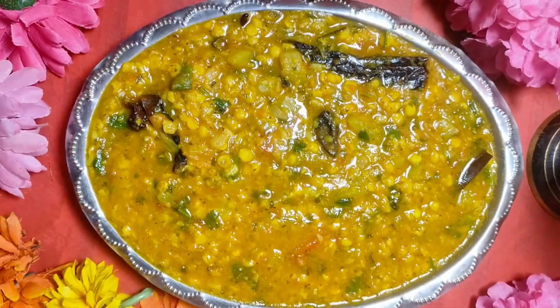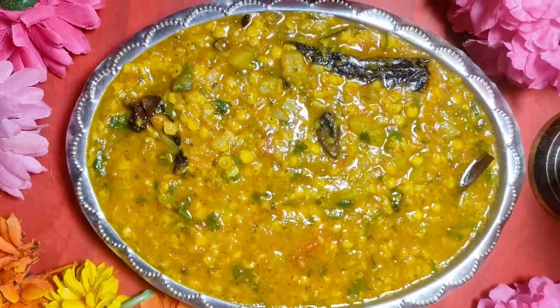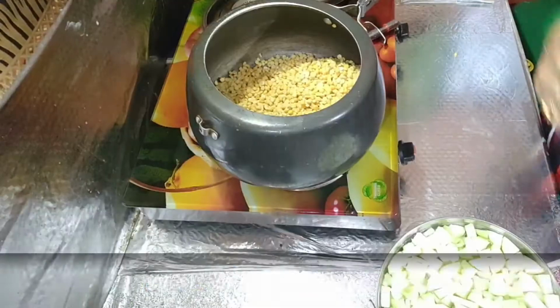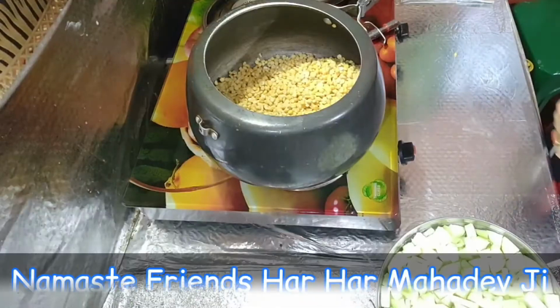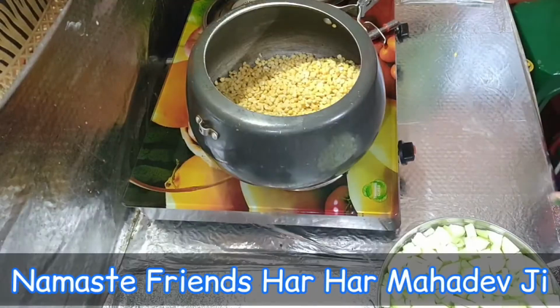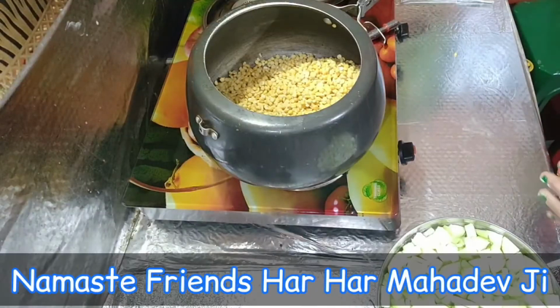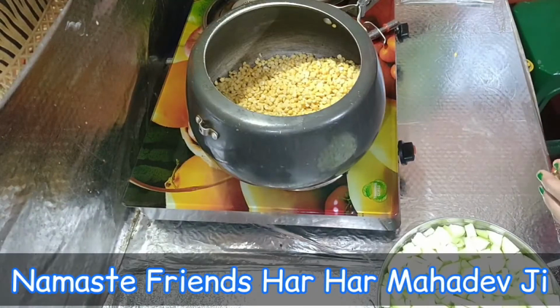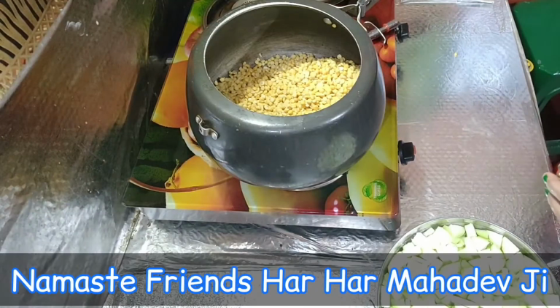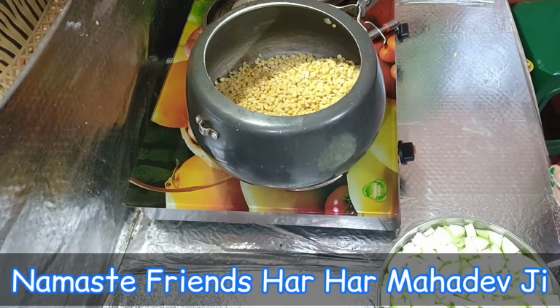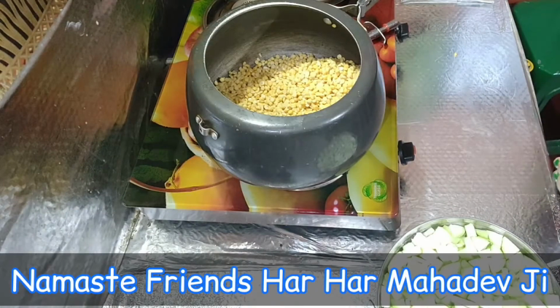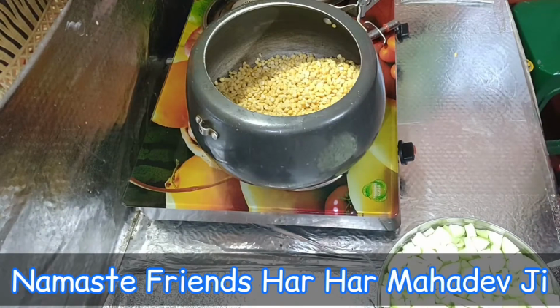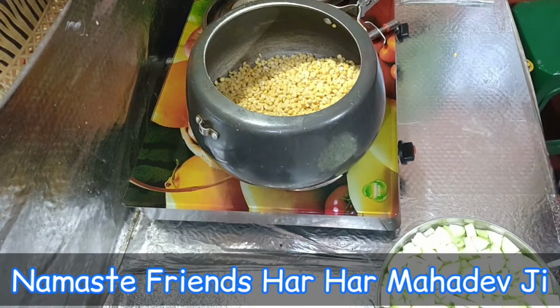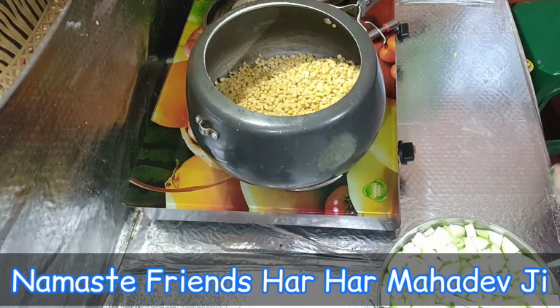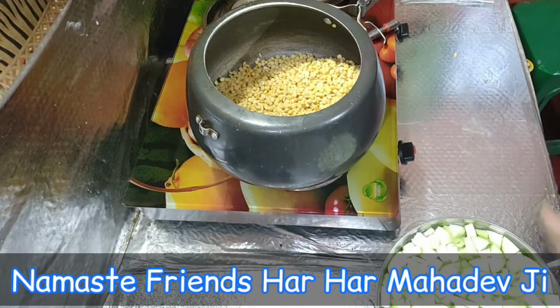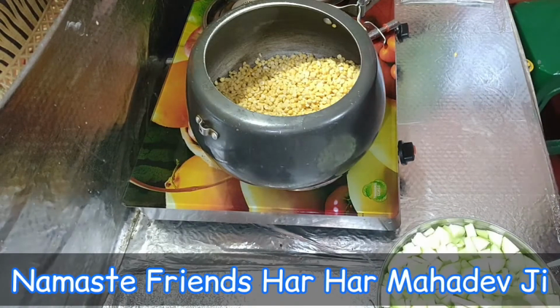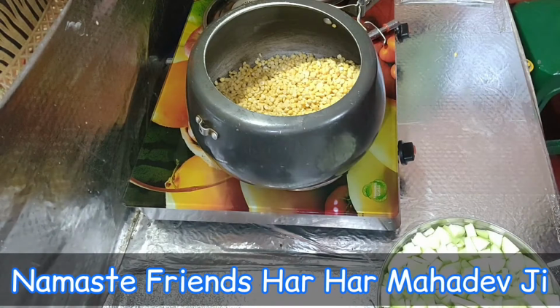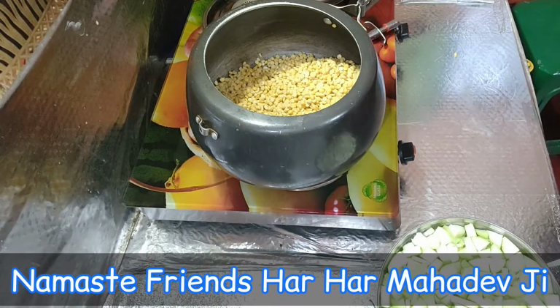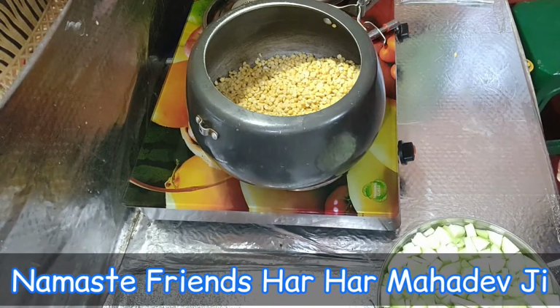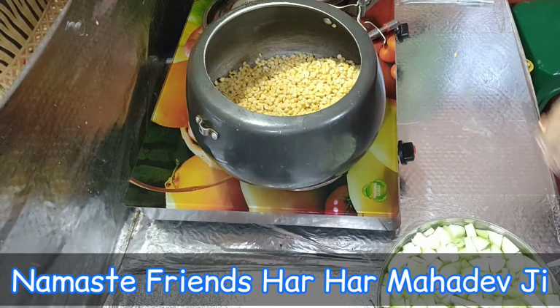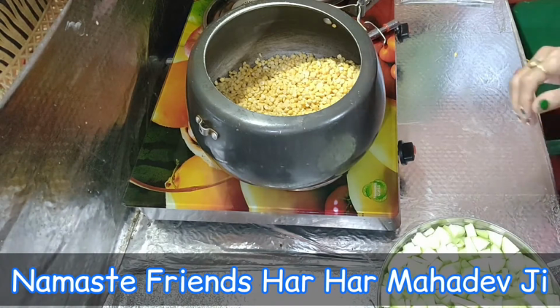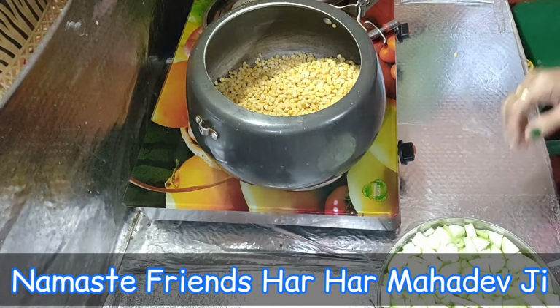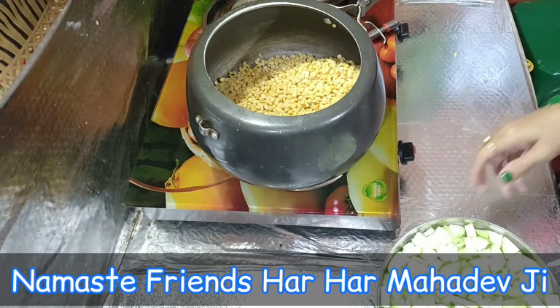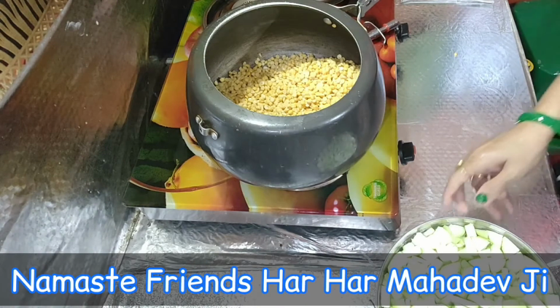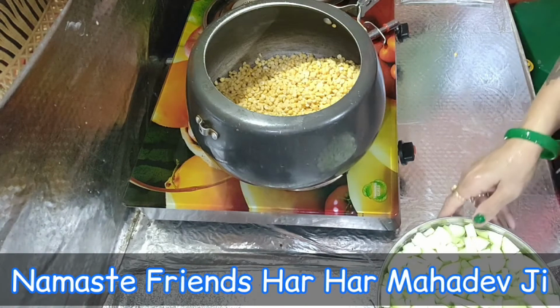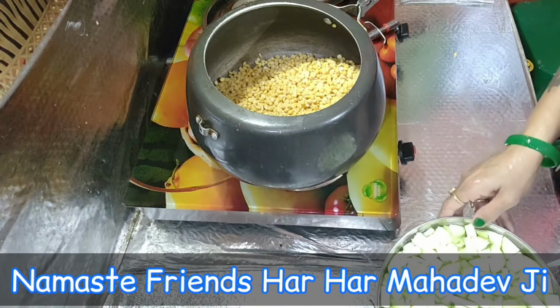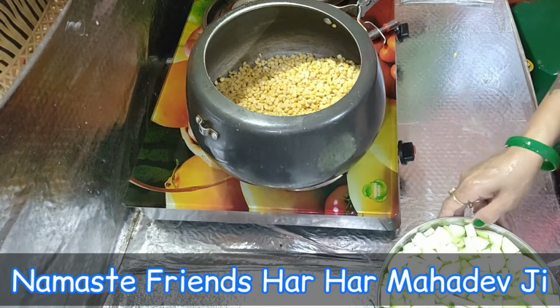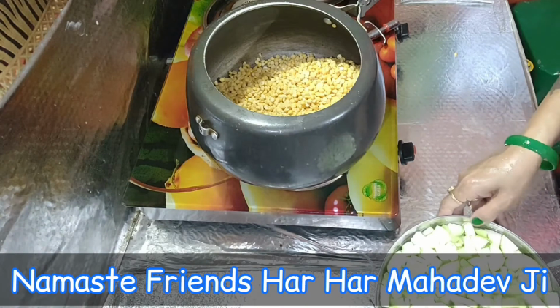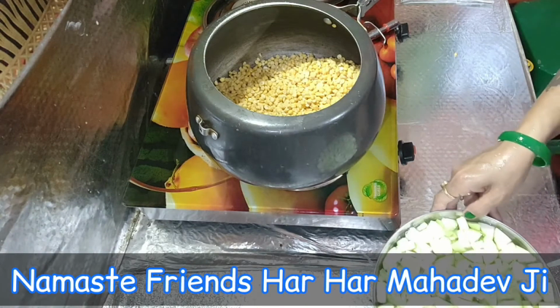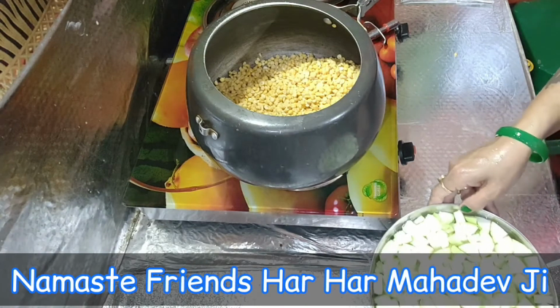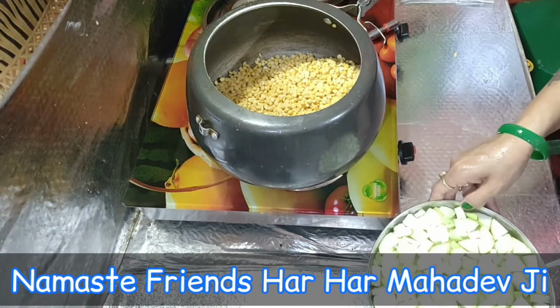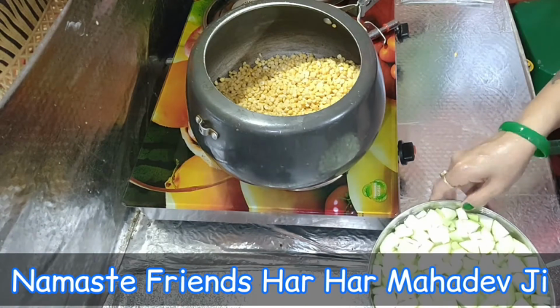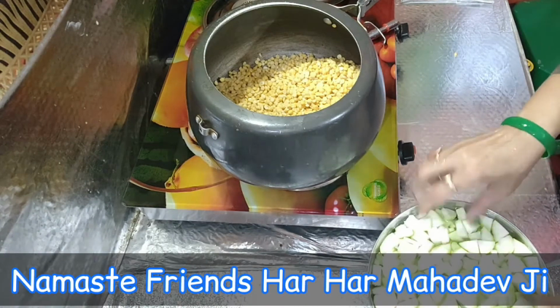Hello friends, Har Har Mahadev Ji. Friends, I am going to show you how to make chana and ghiya.